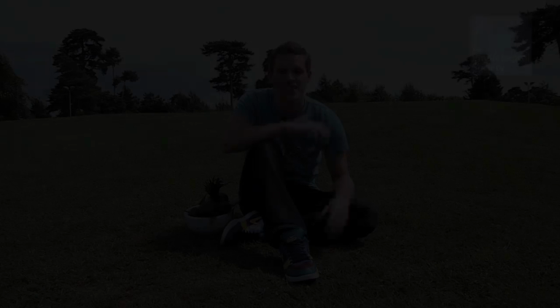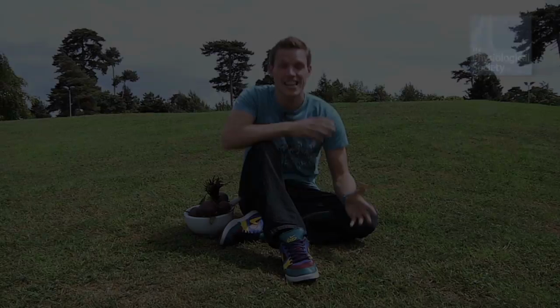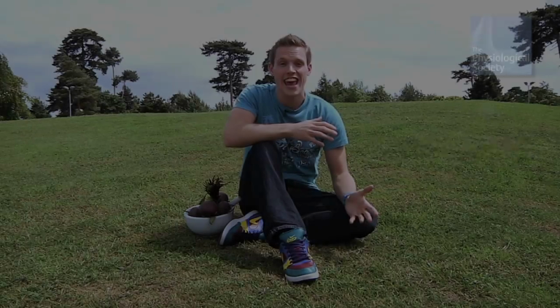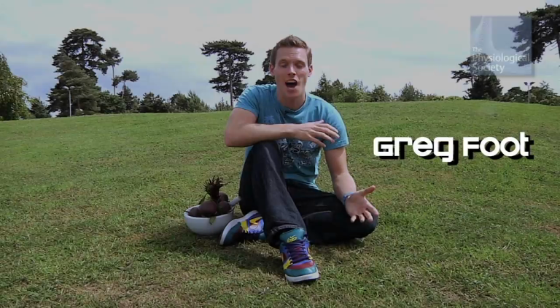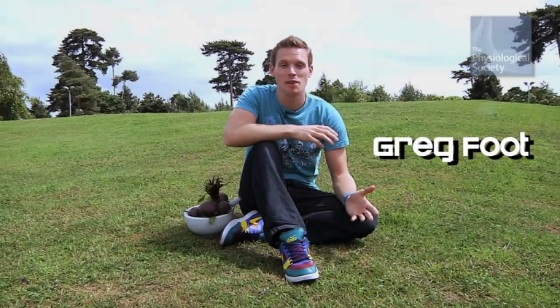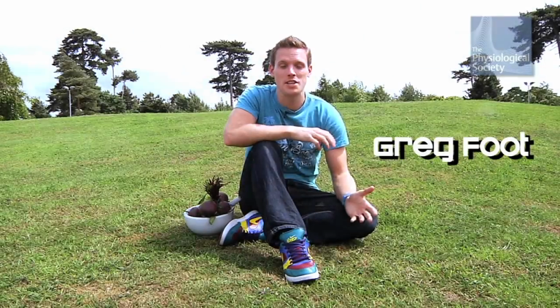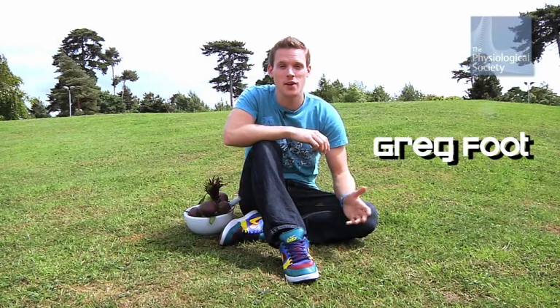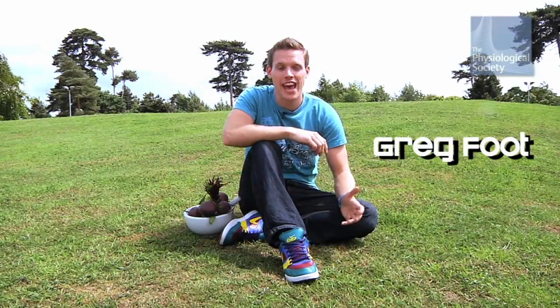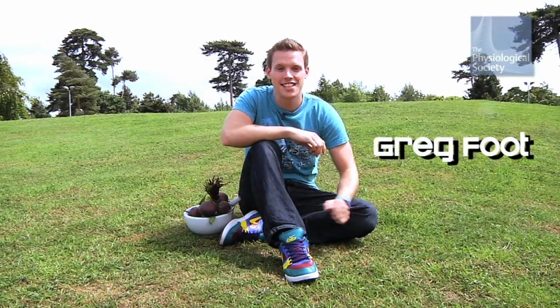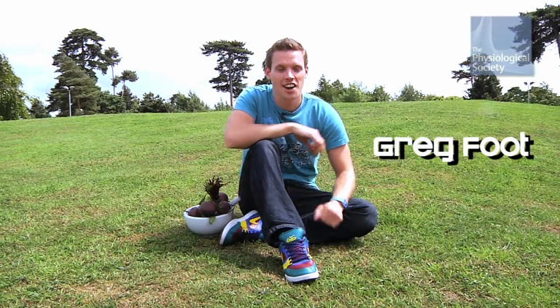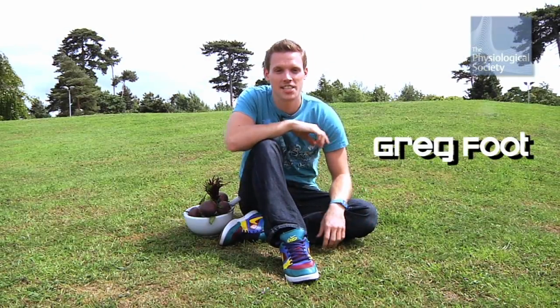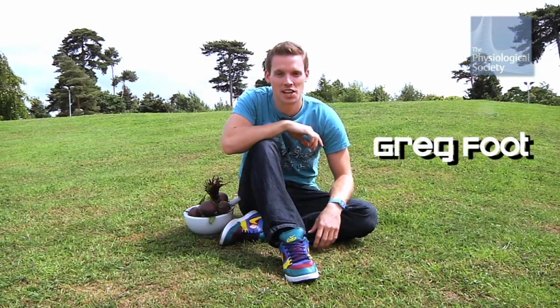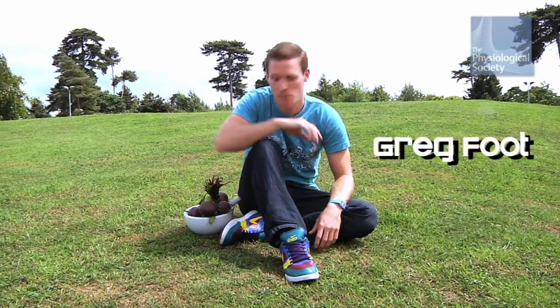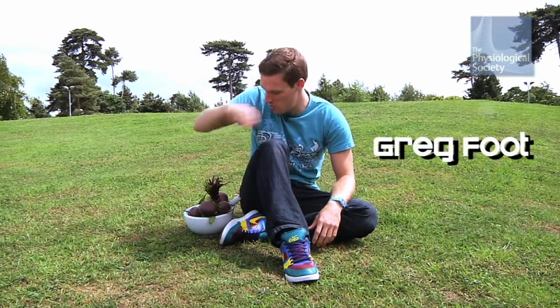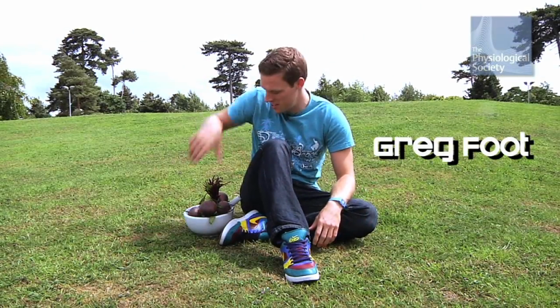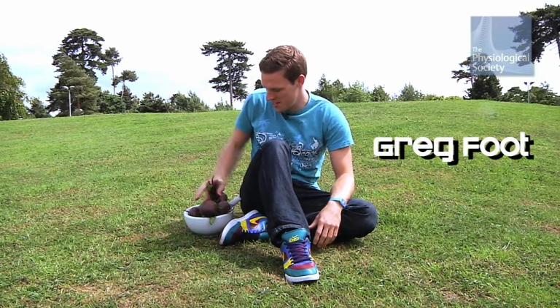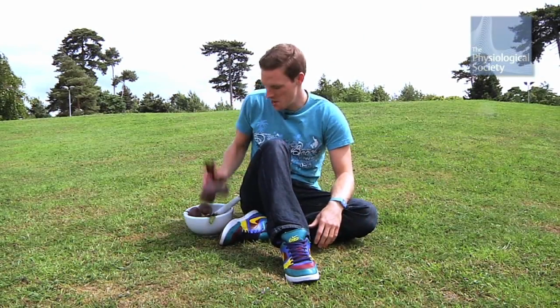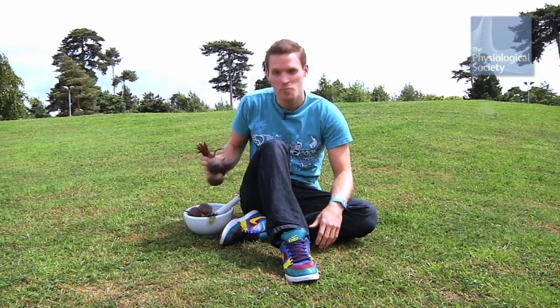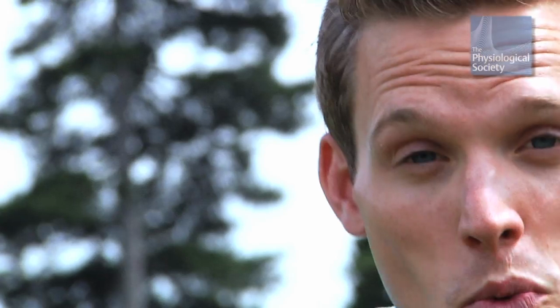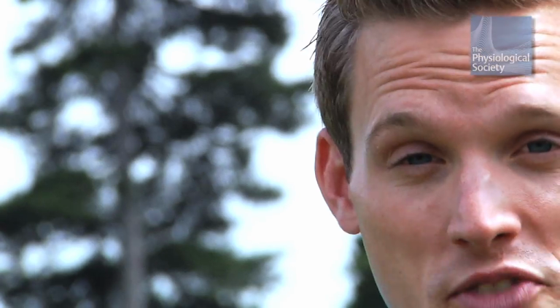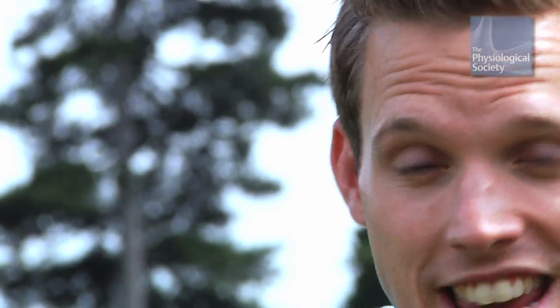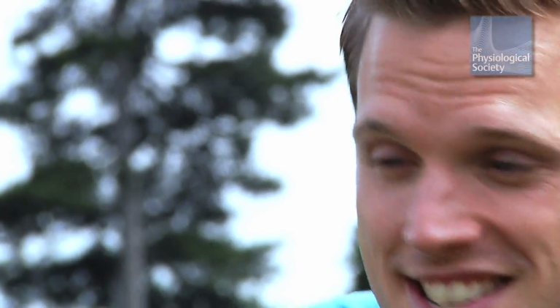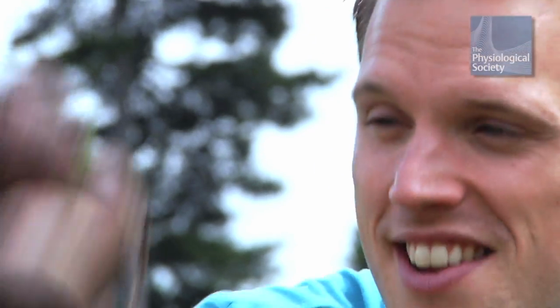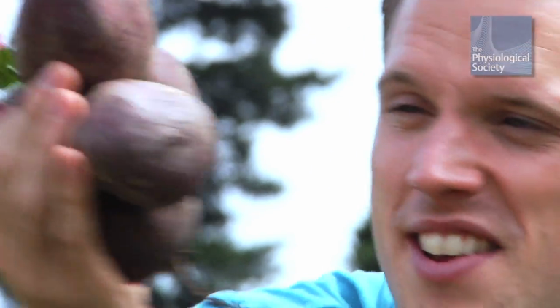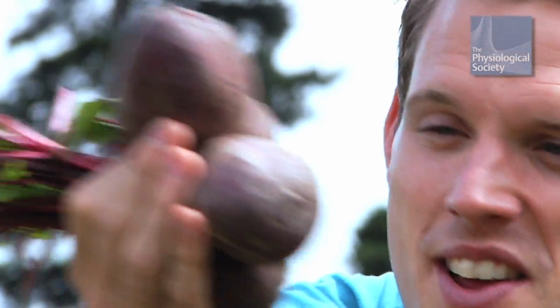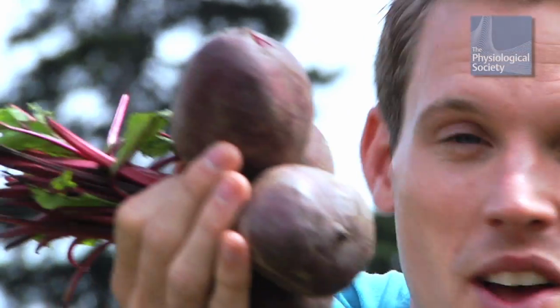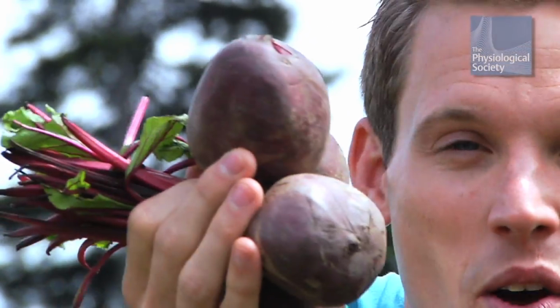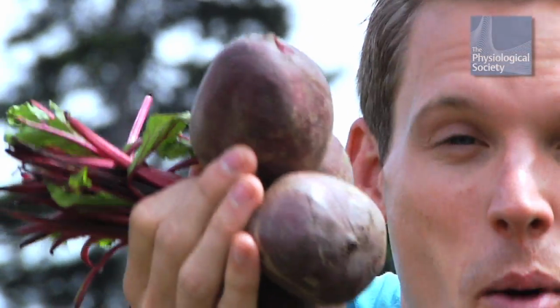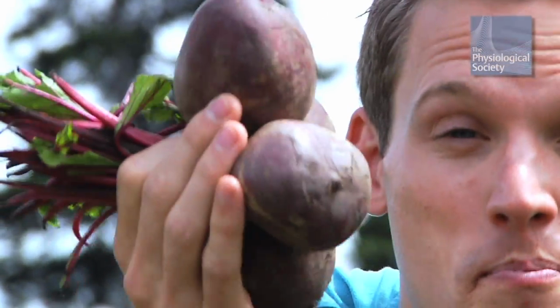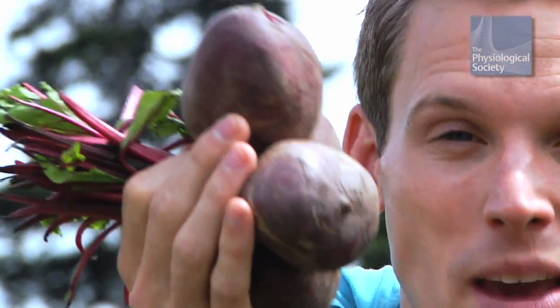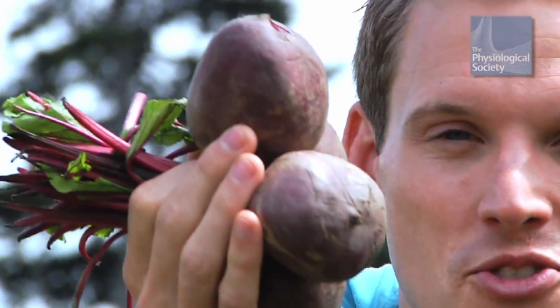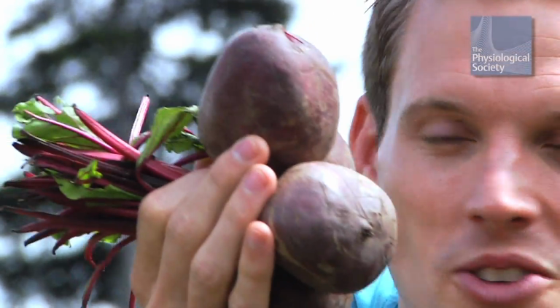Today I'm going to be doing a scientific experiment with these — beetroot.